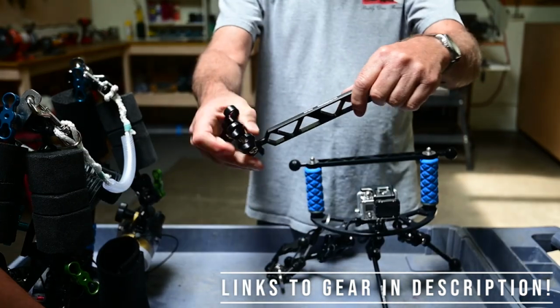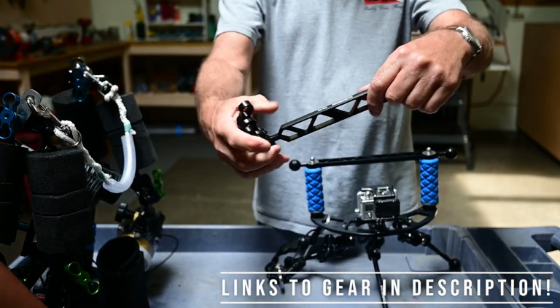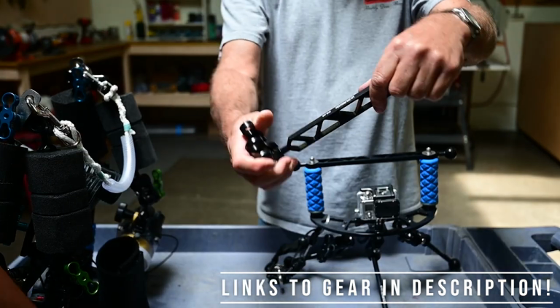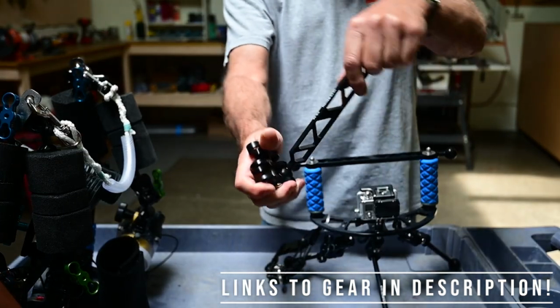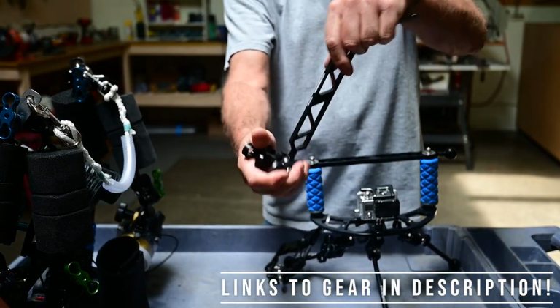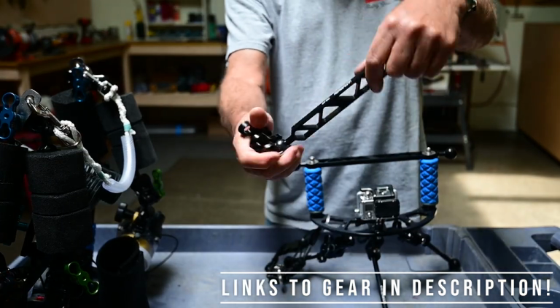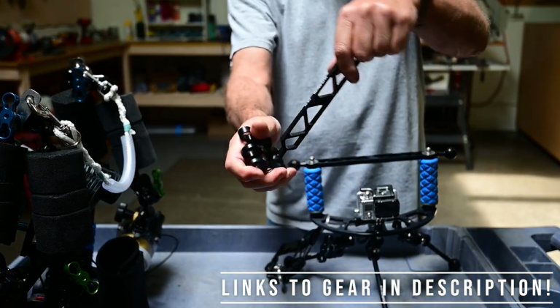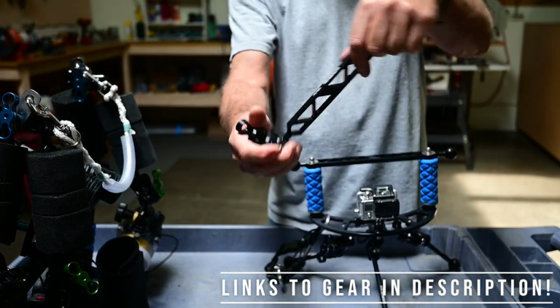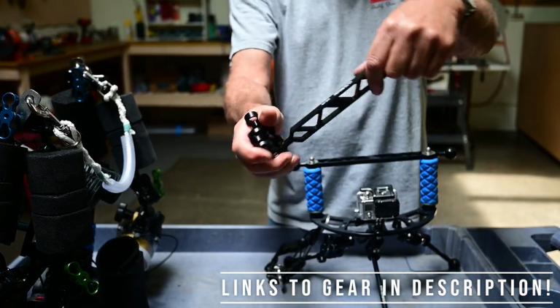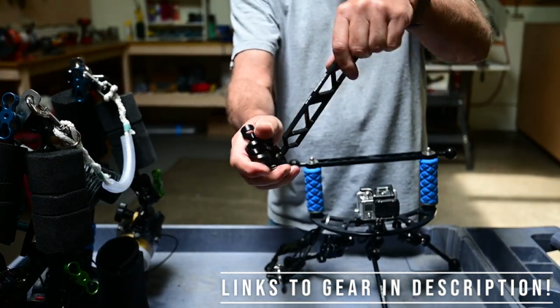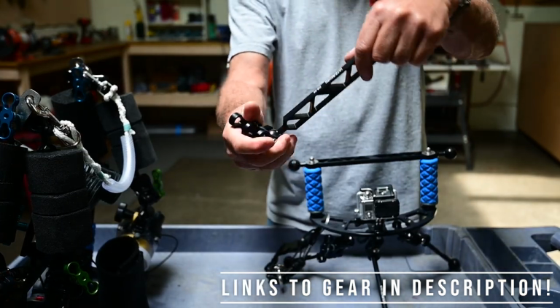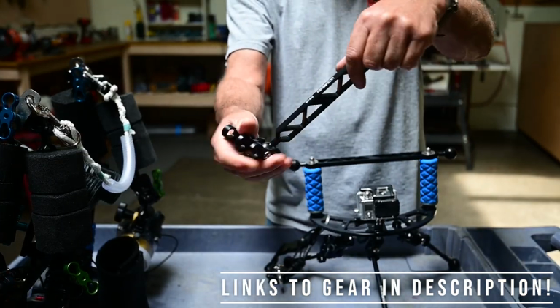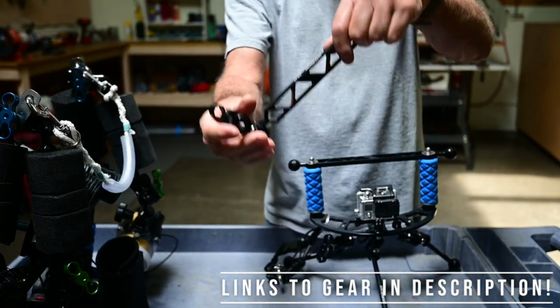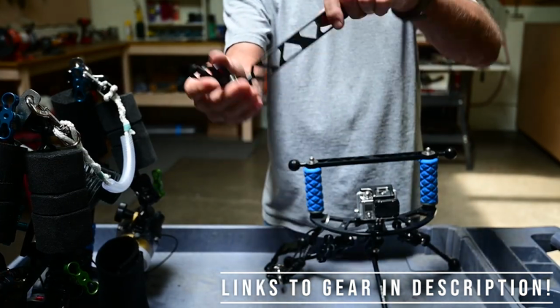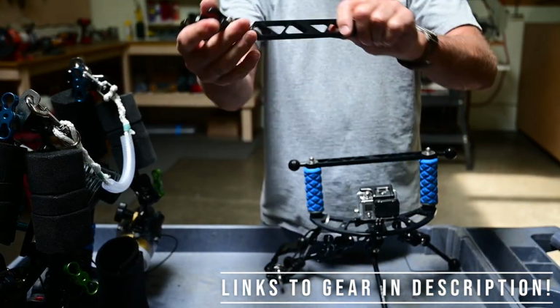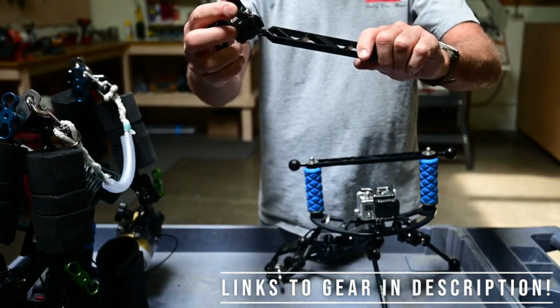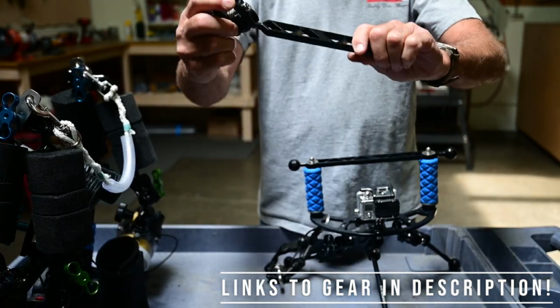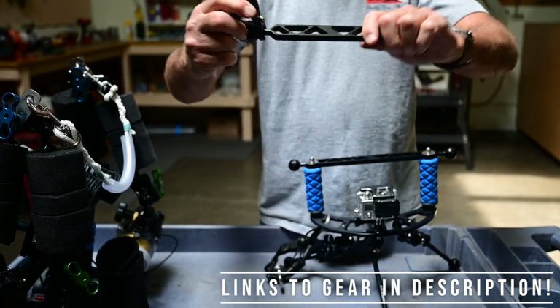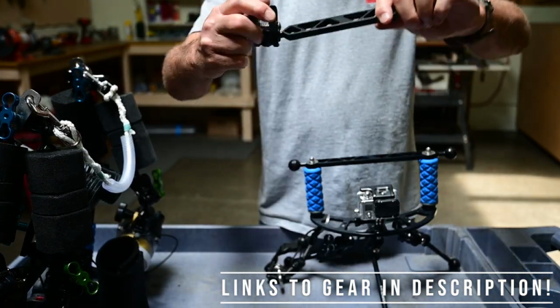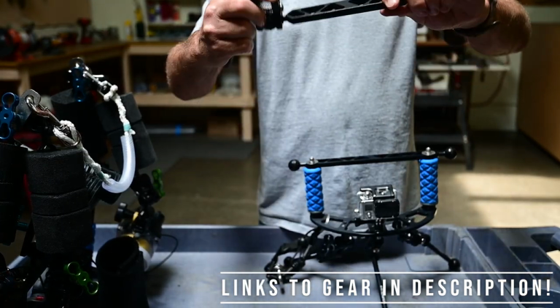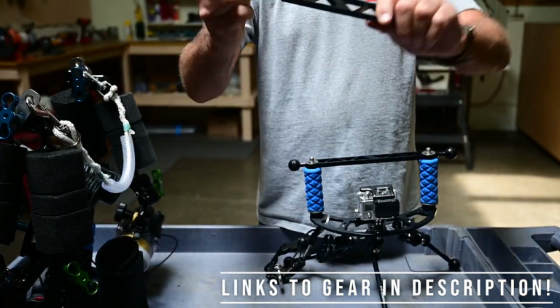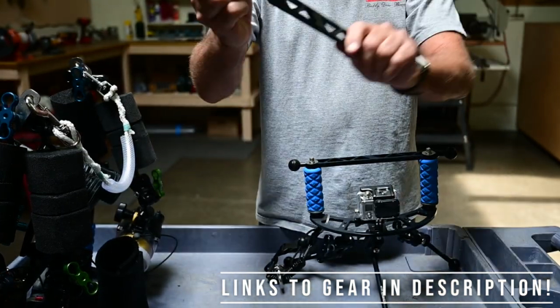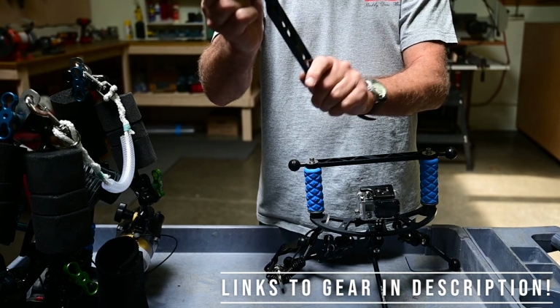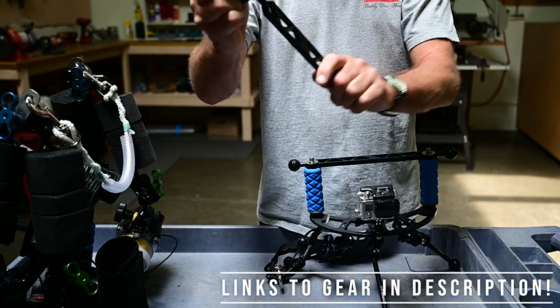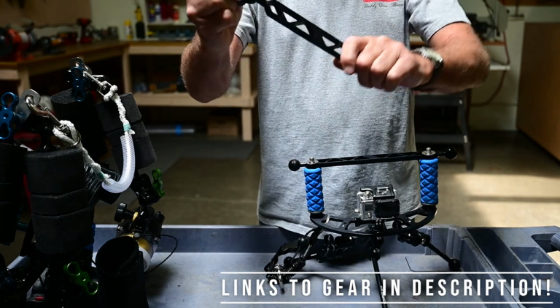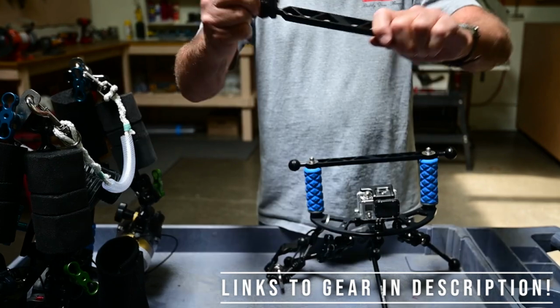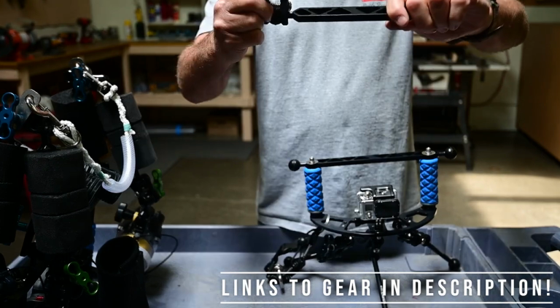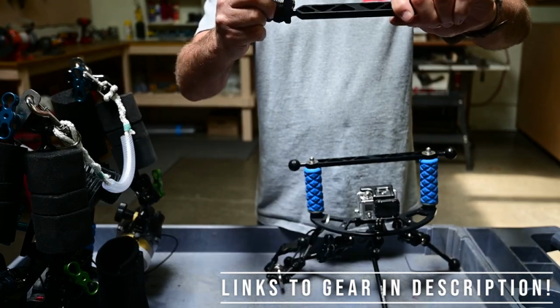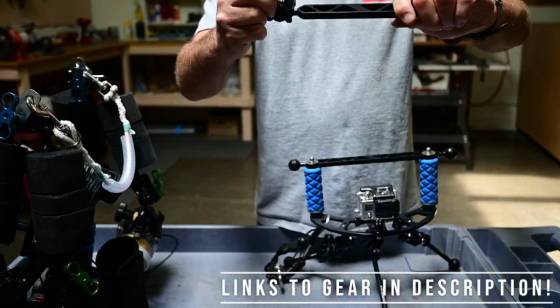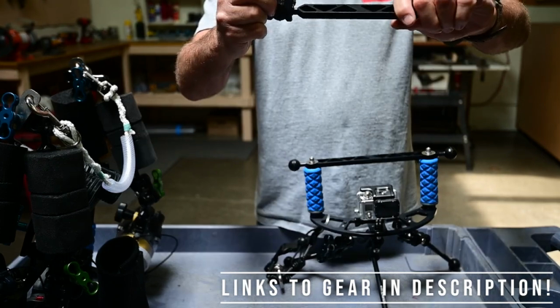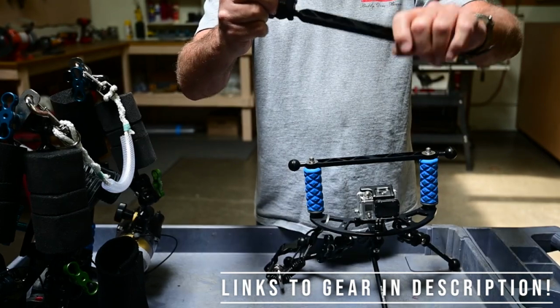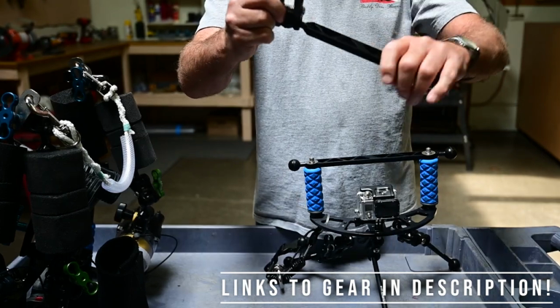Most of the time you go like this with a clamp, but now with the cutout you can go all the way like that — a totally new angle.